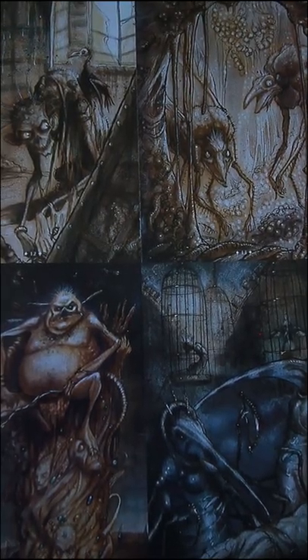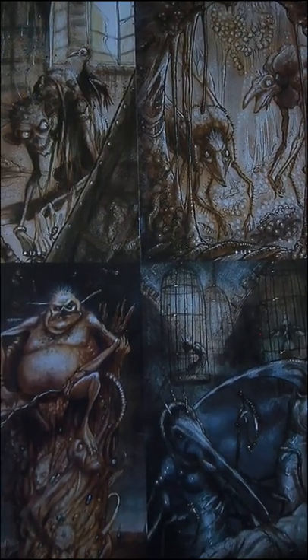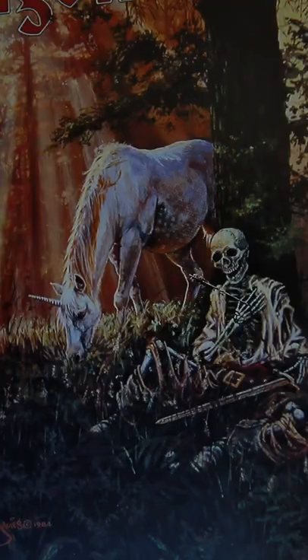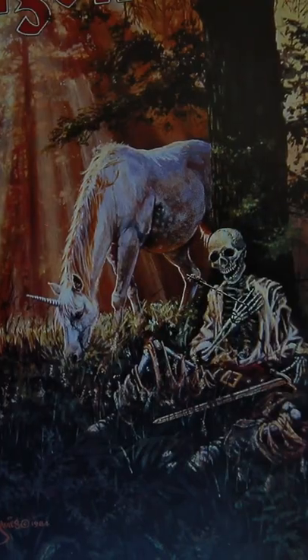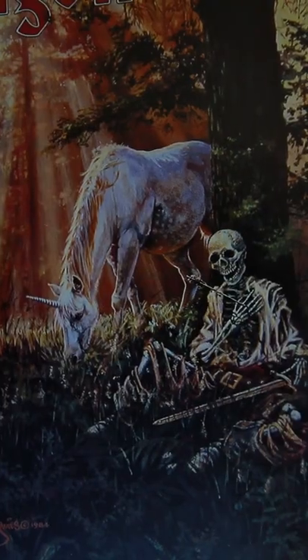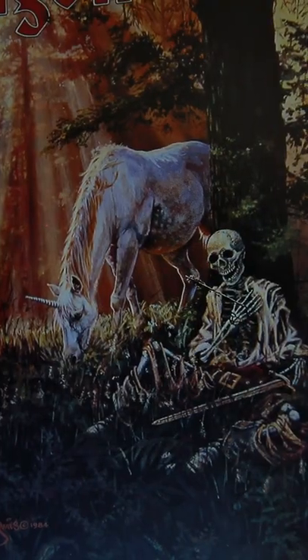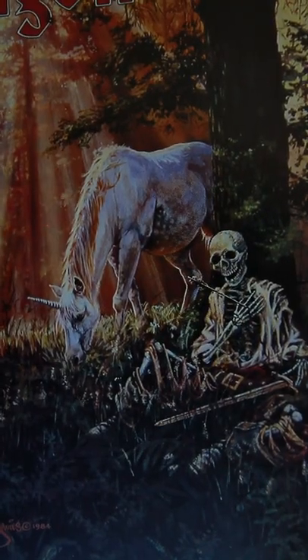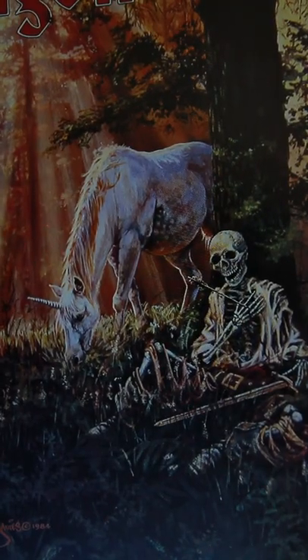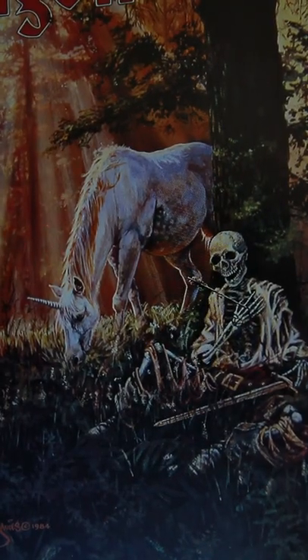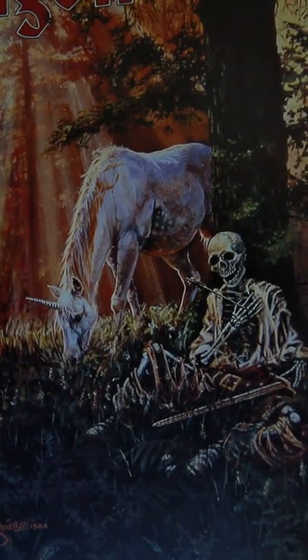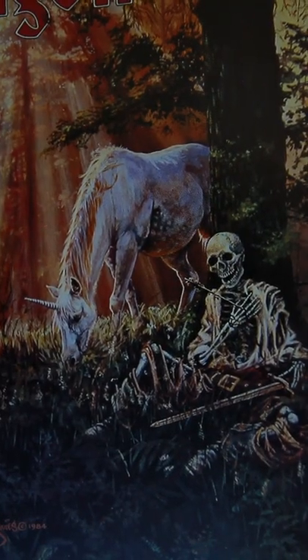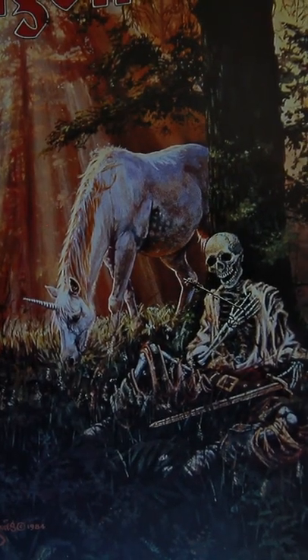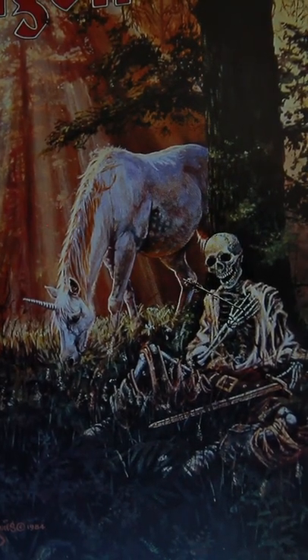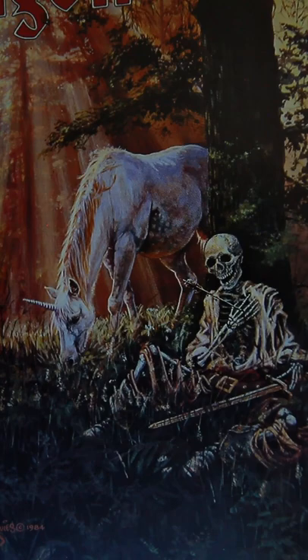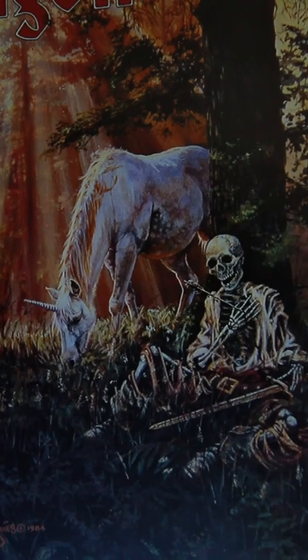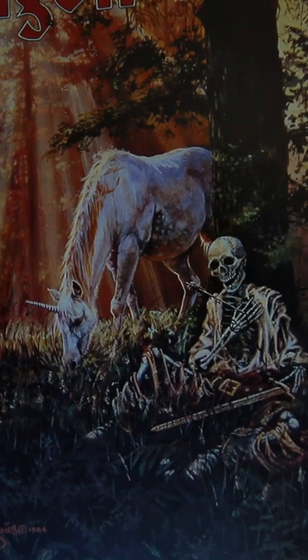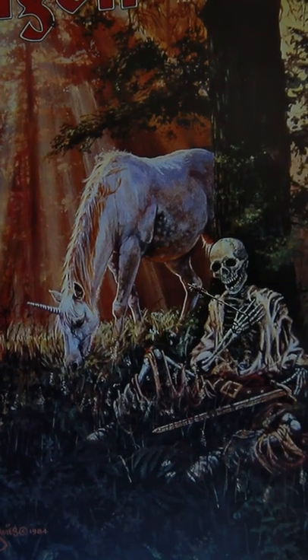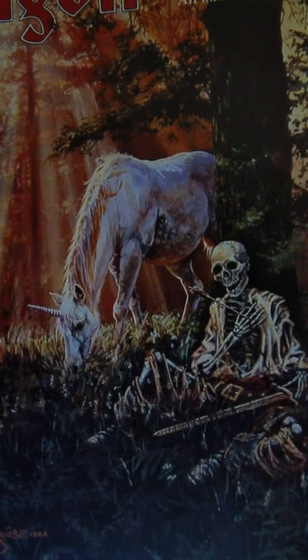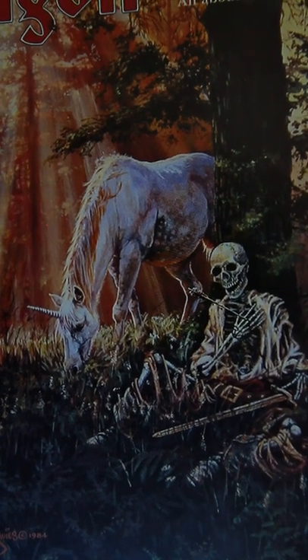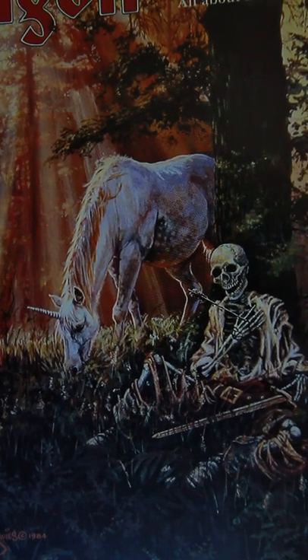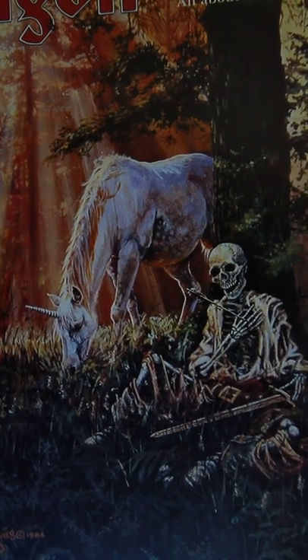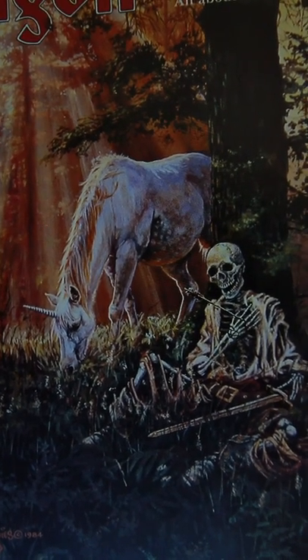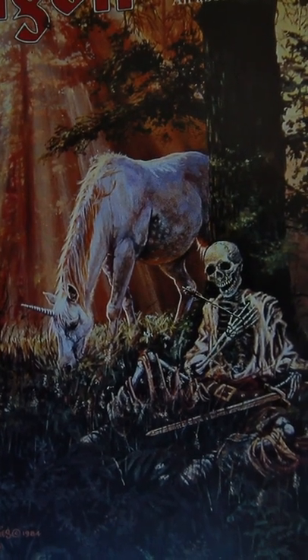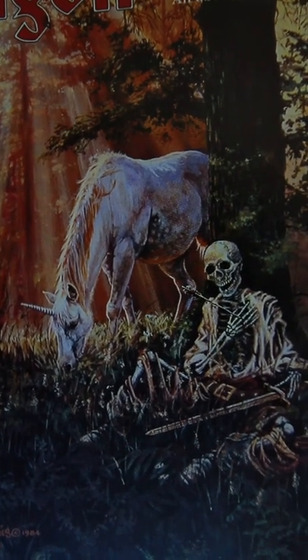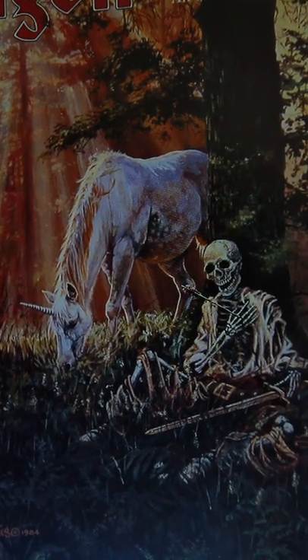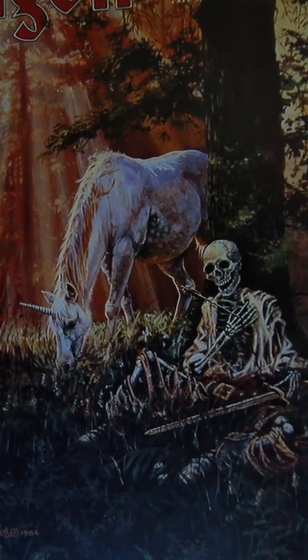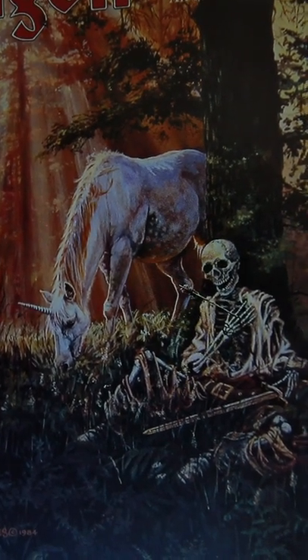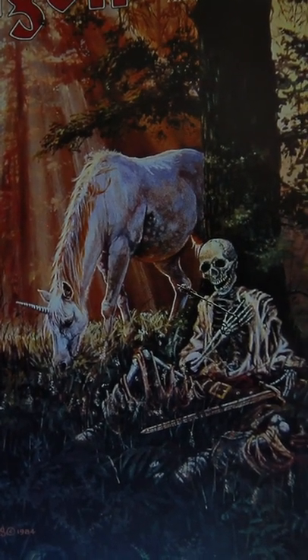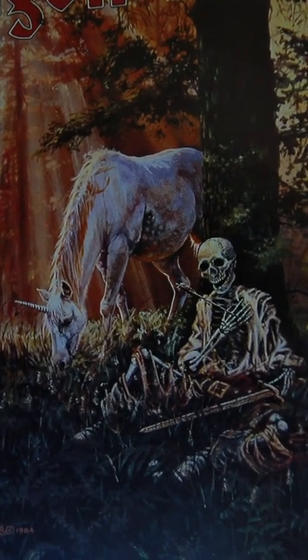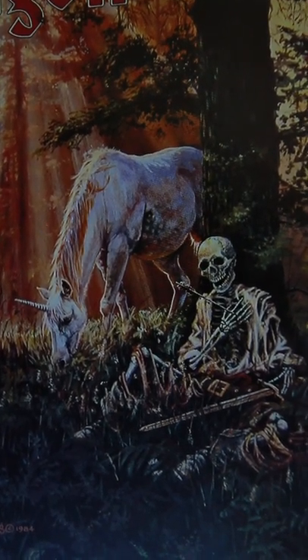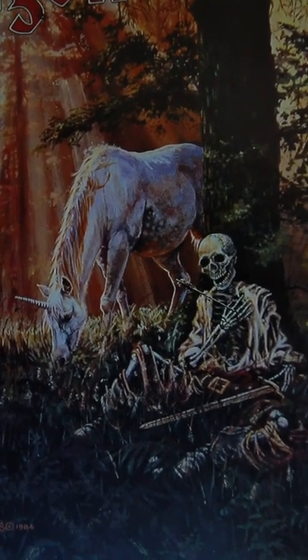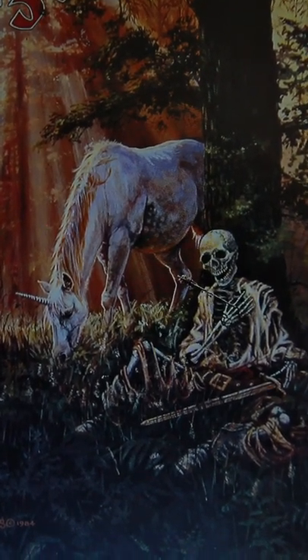A skeleton with an arrow in it, in a beautiful forest, and a unicorn.